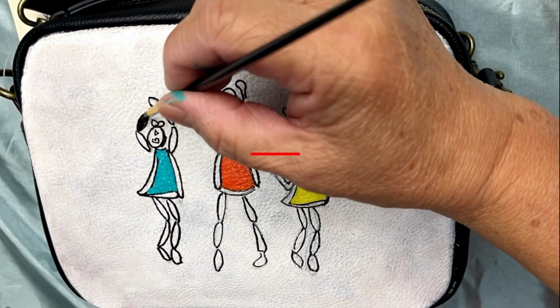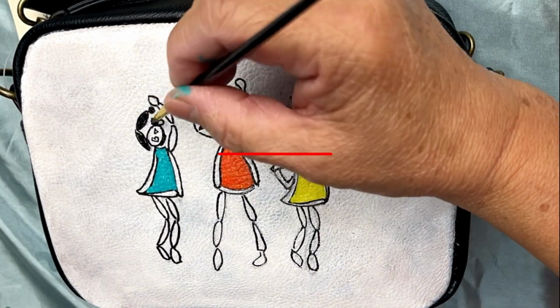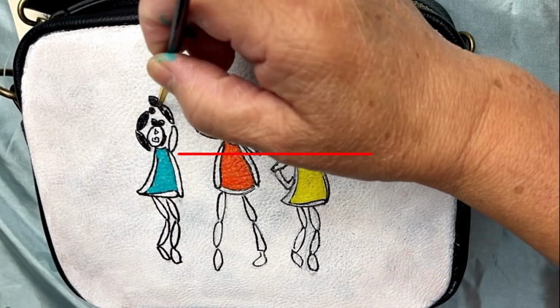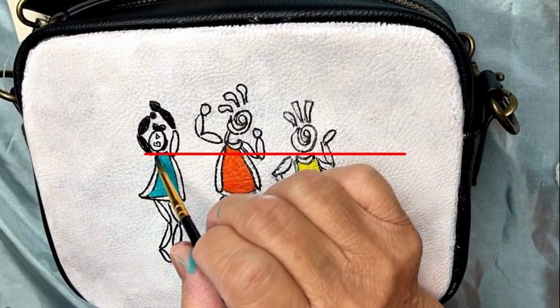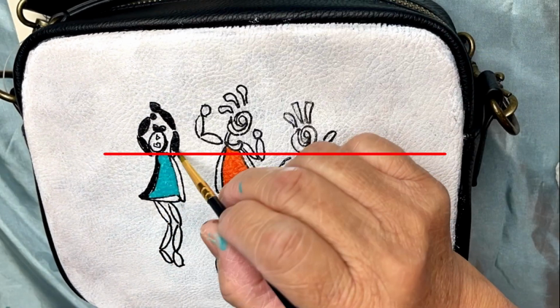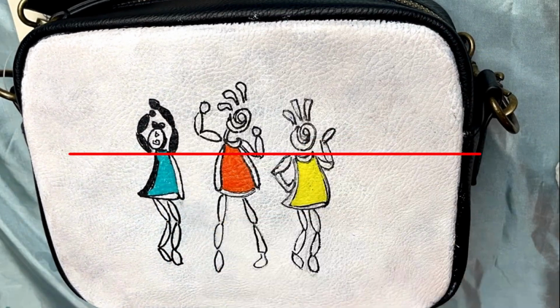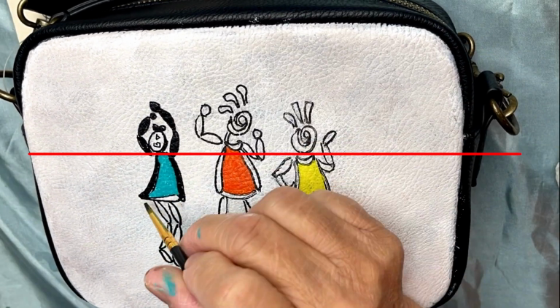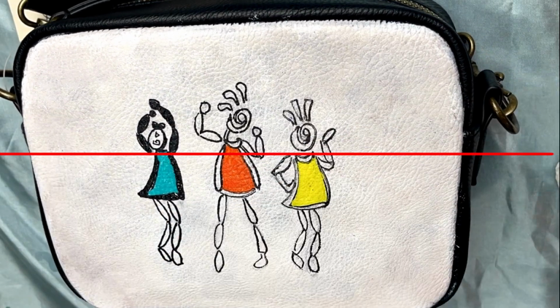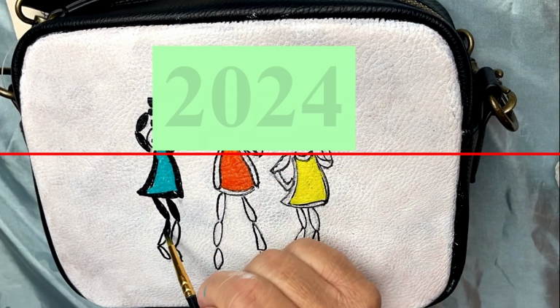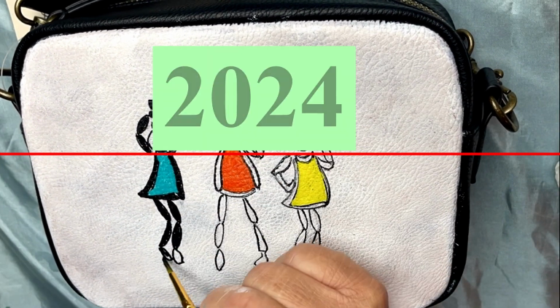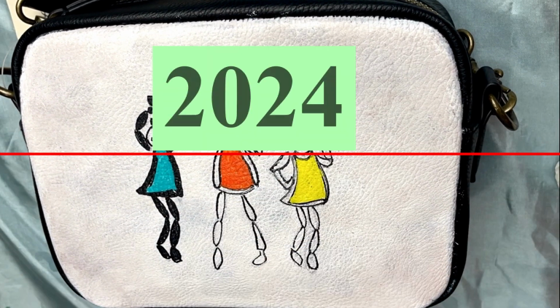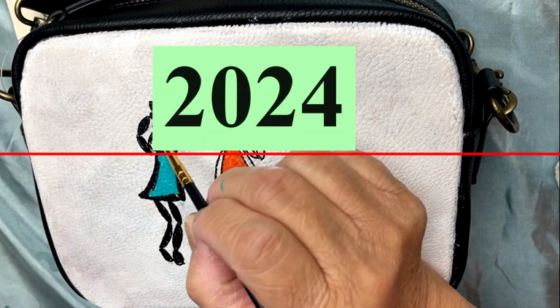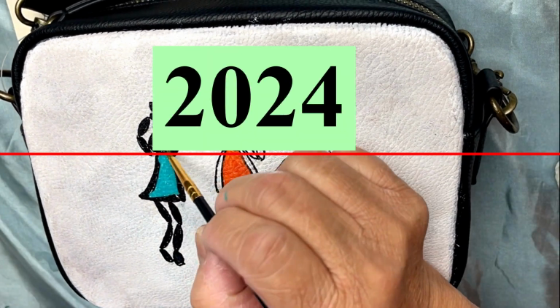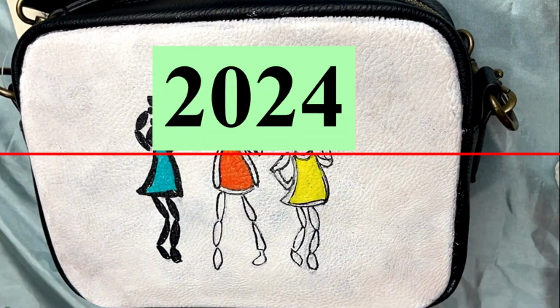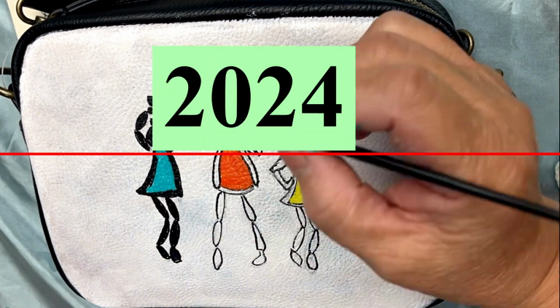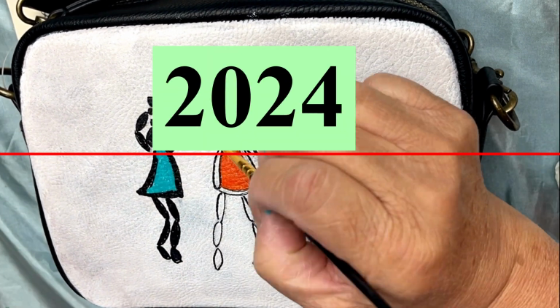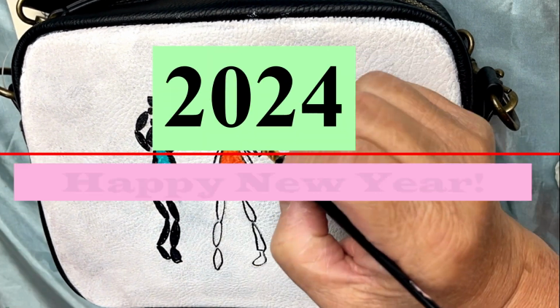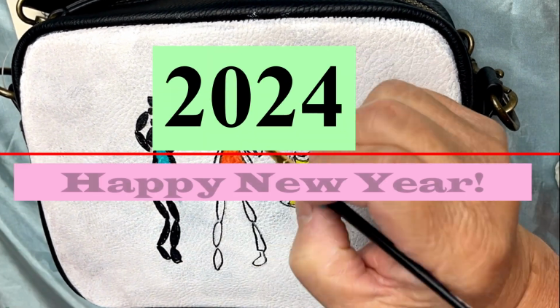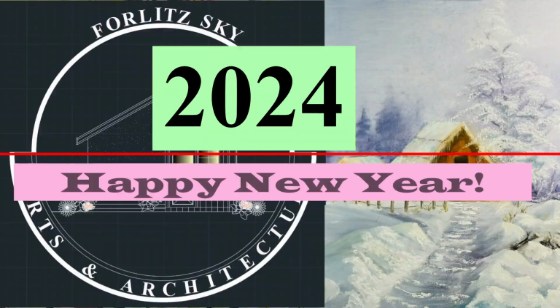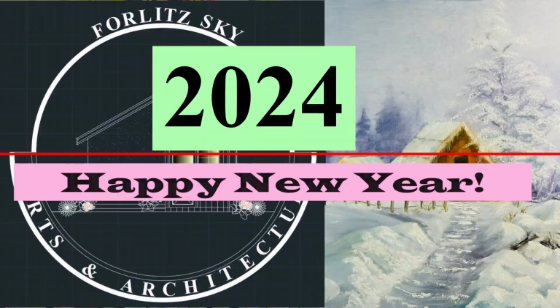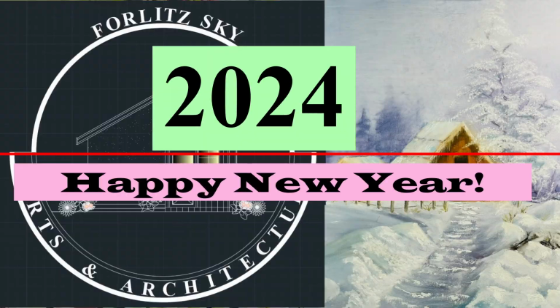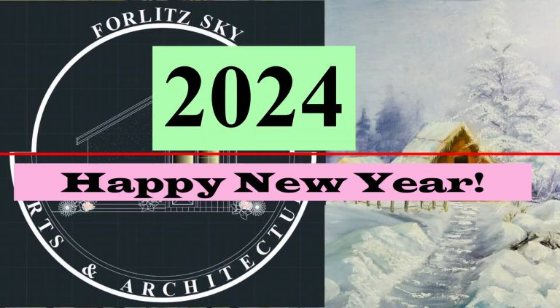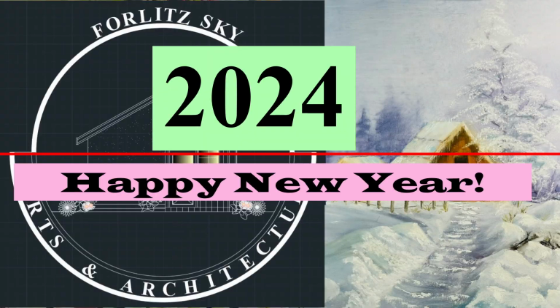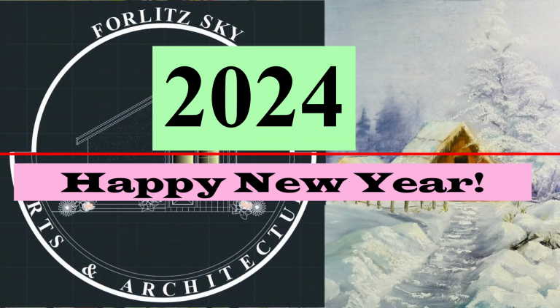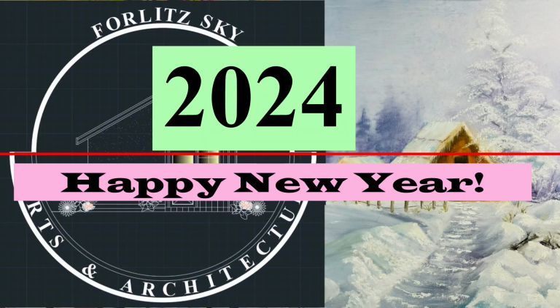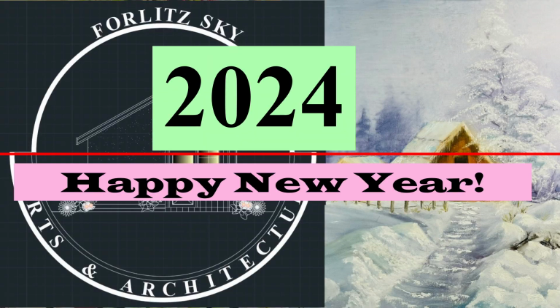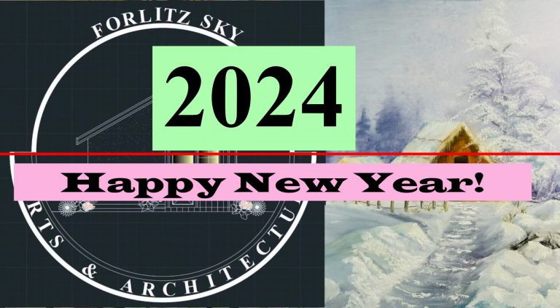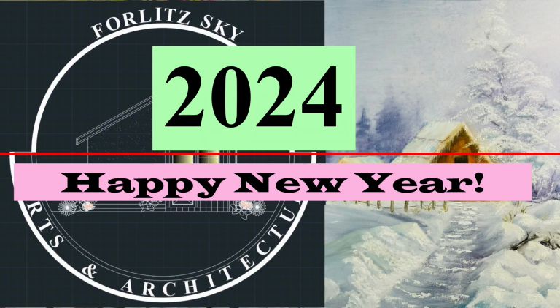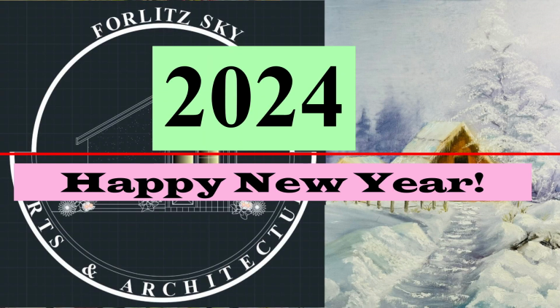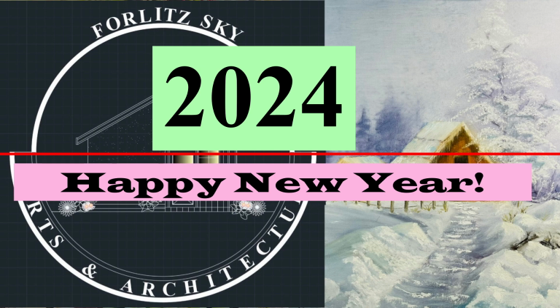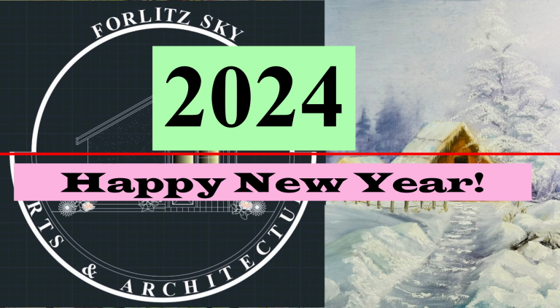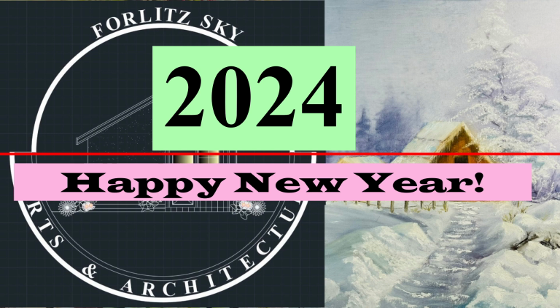Hey guys! Happy New Year! Welcome to my channel, Forlitsky Arts and Architecture.